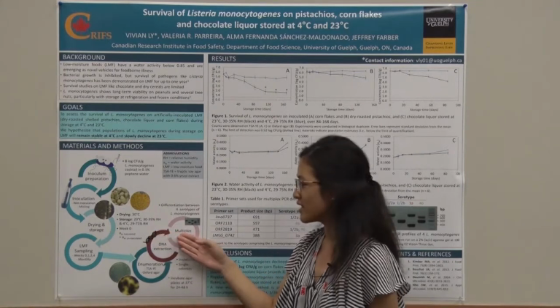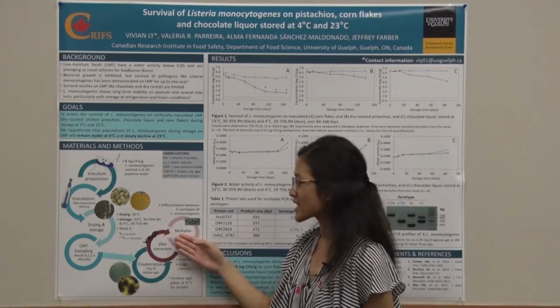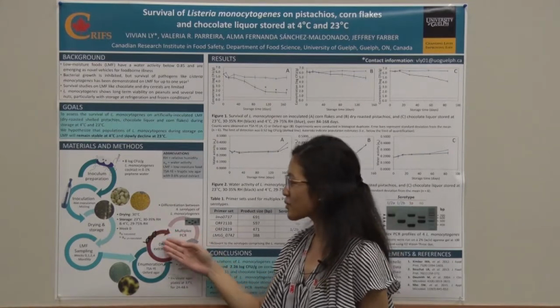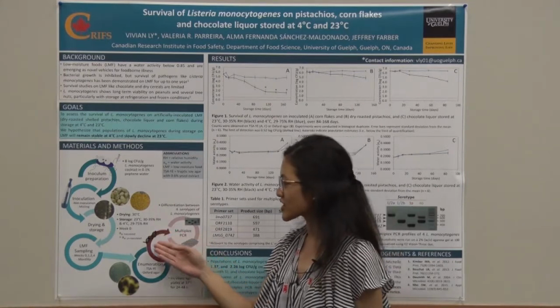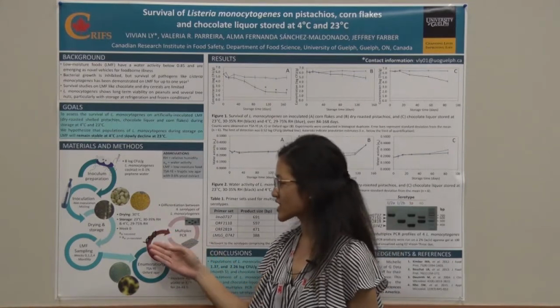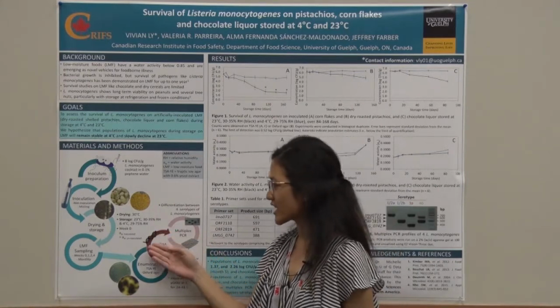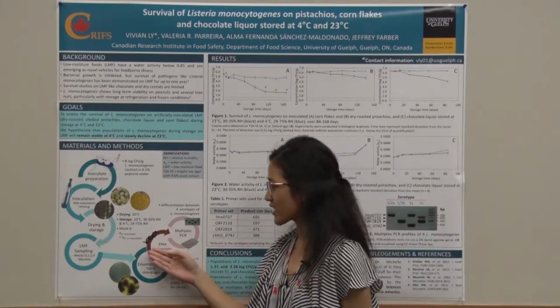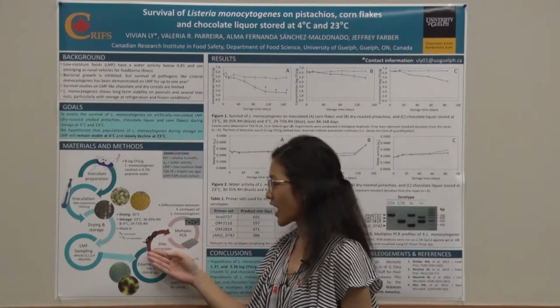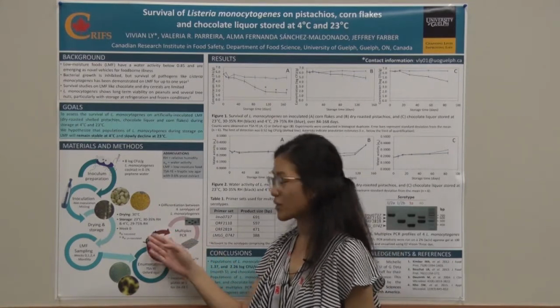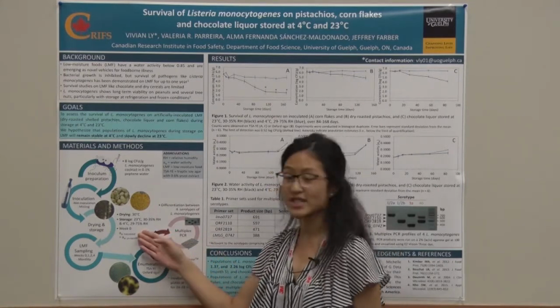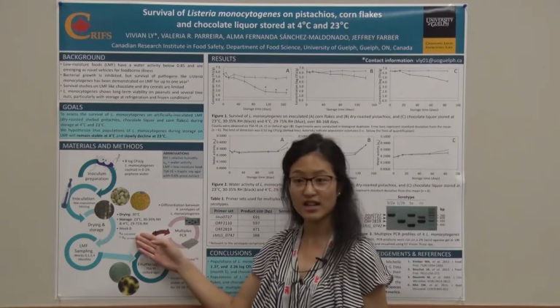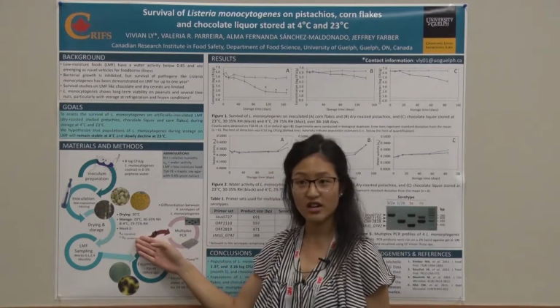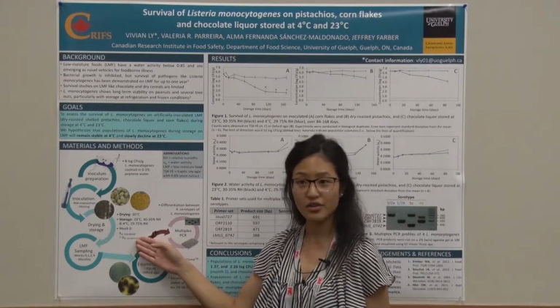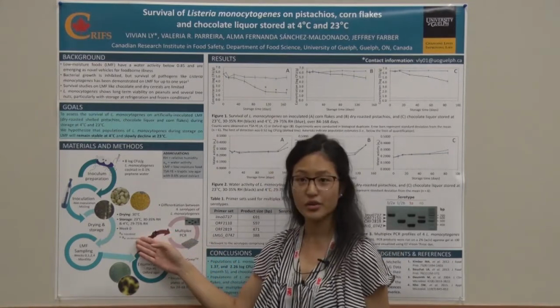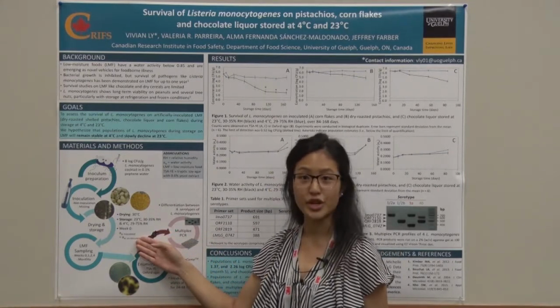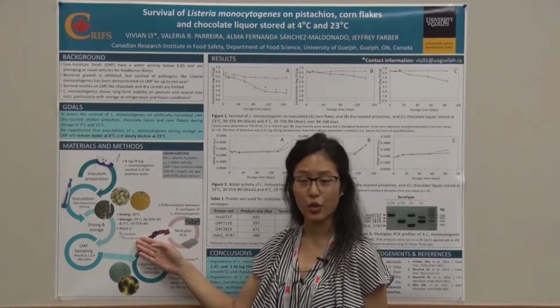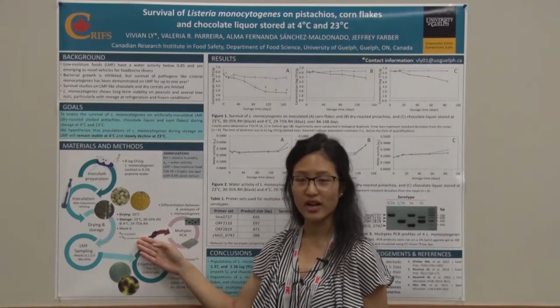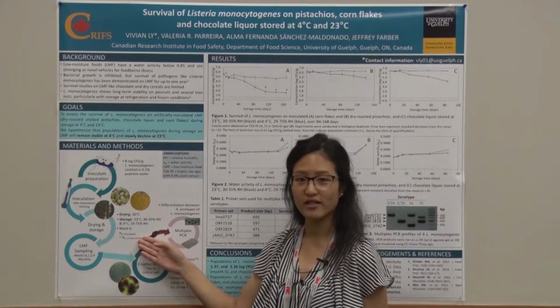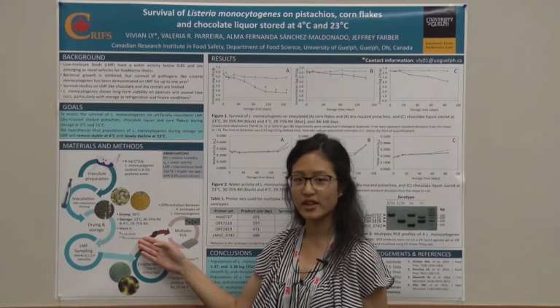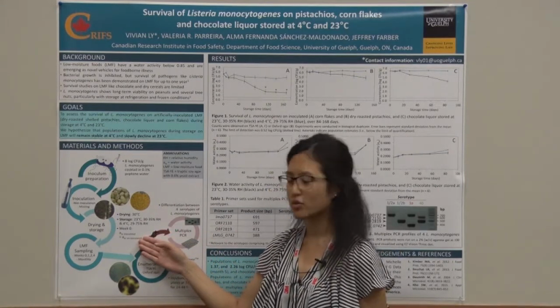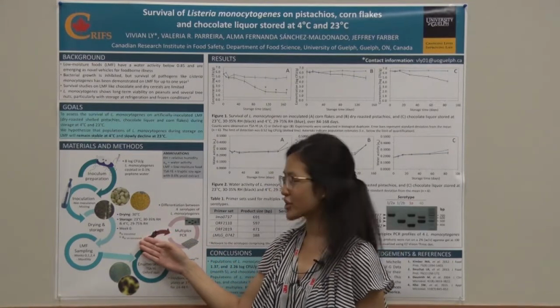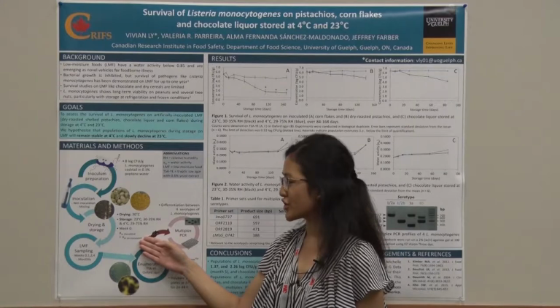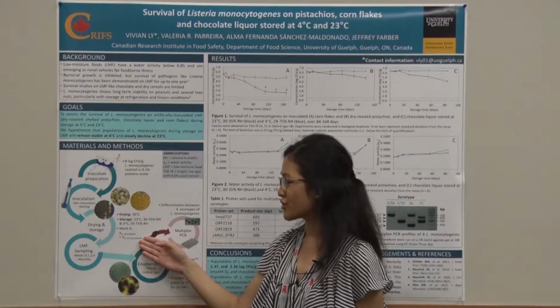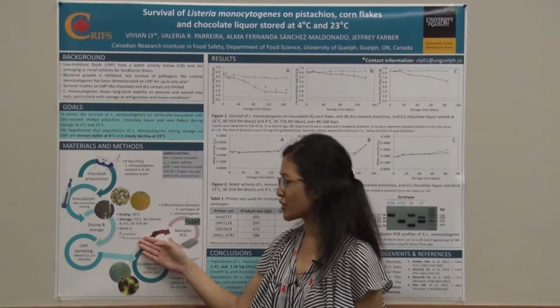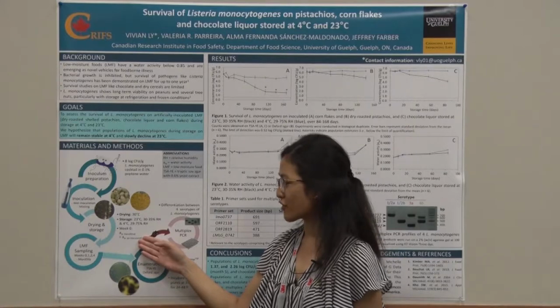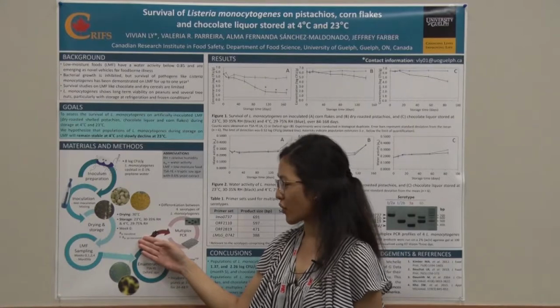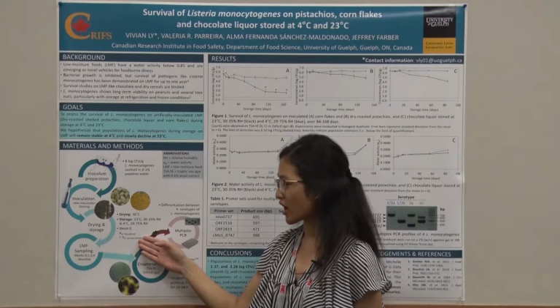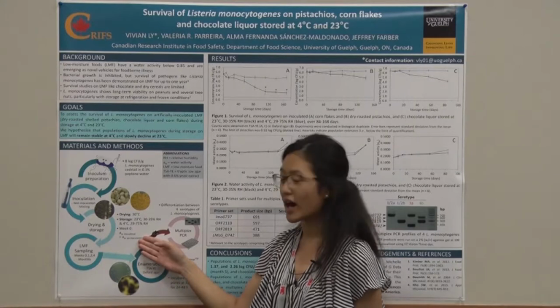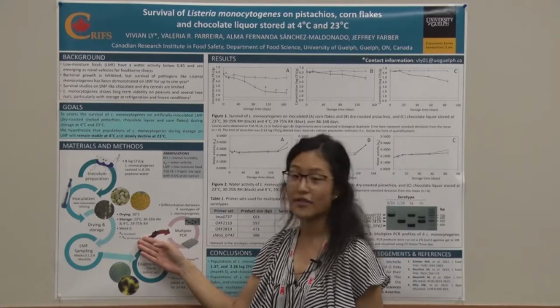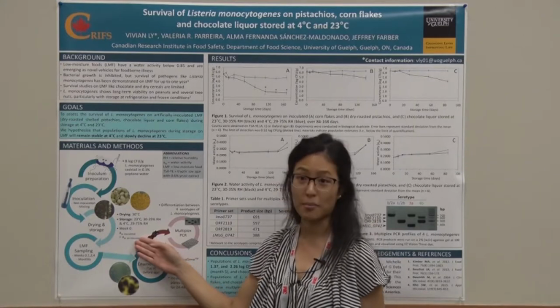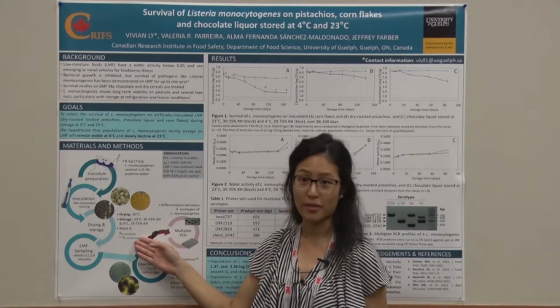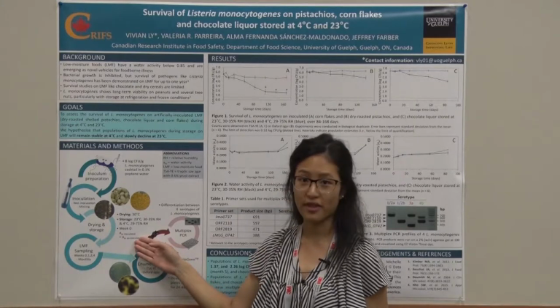Samples are taken at week 0, week 1, week 2, week 4, and then monthly.